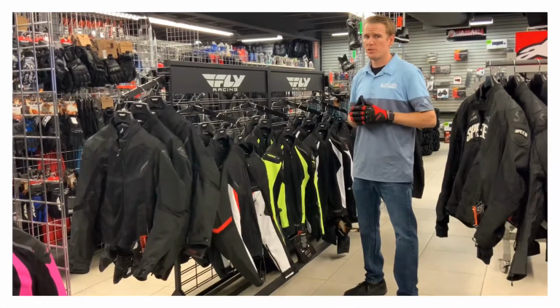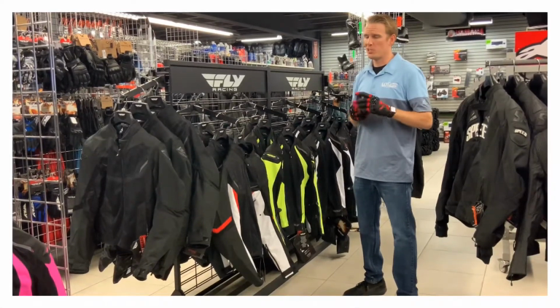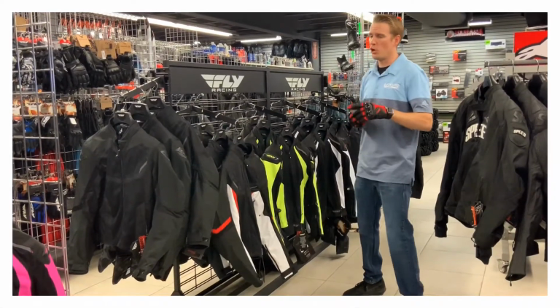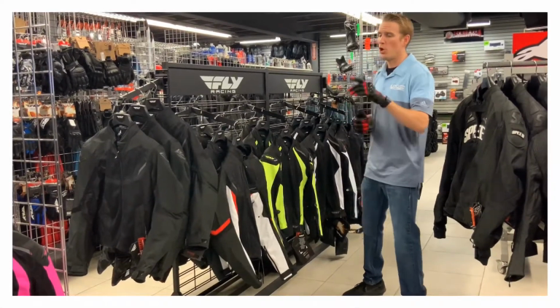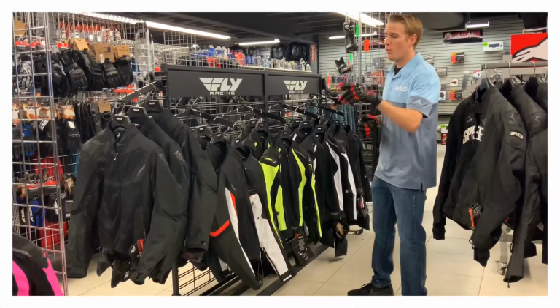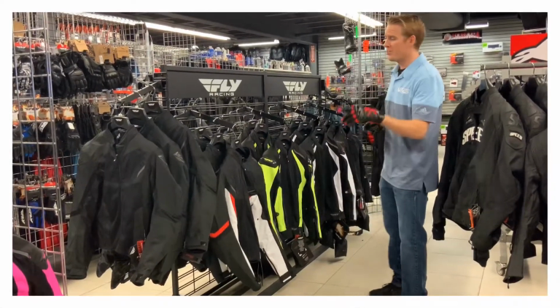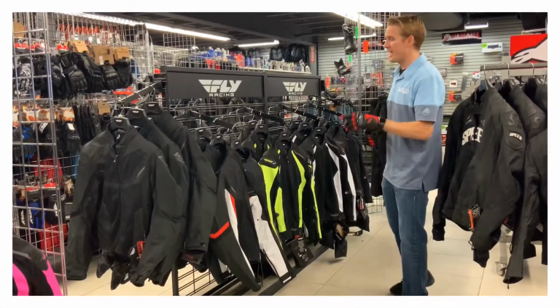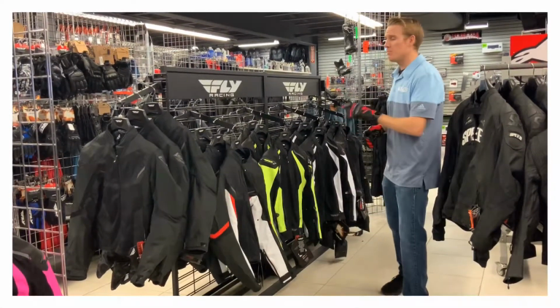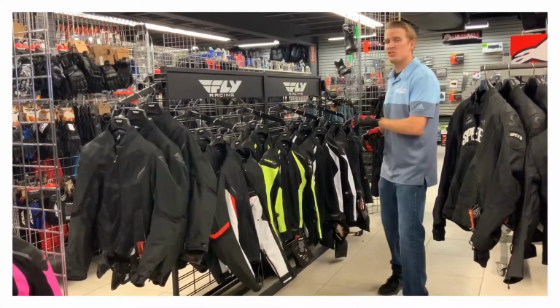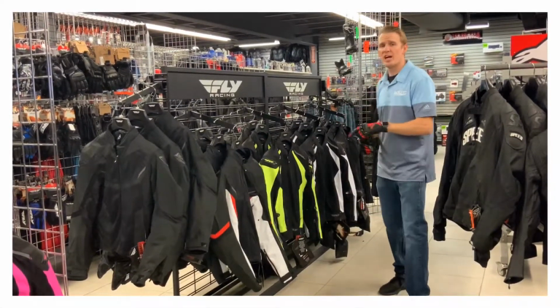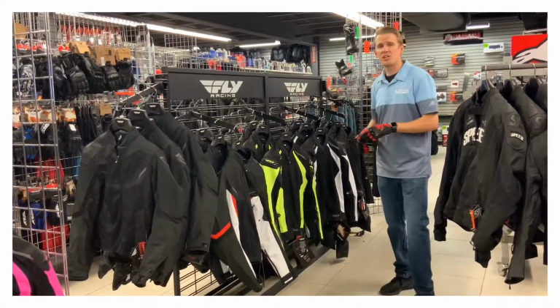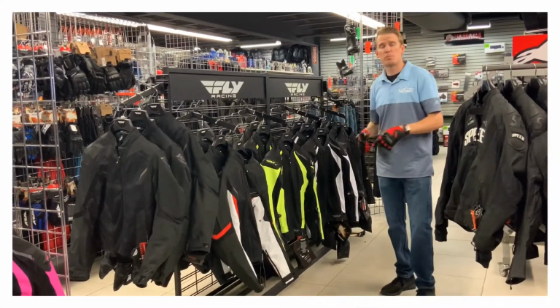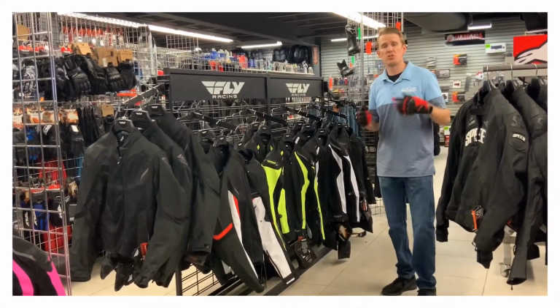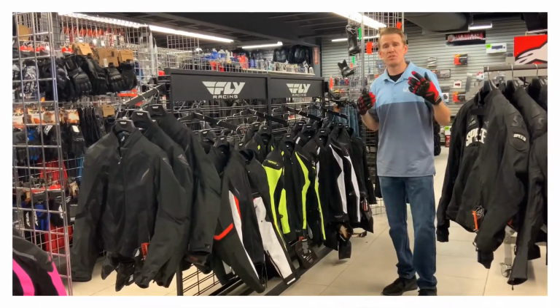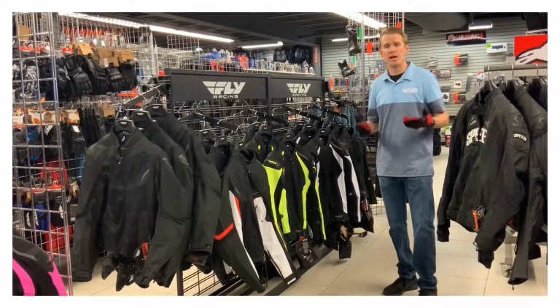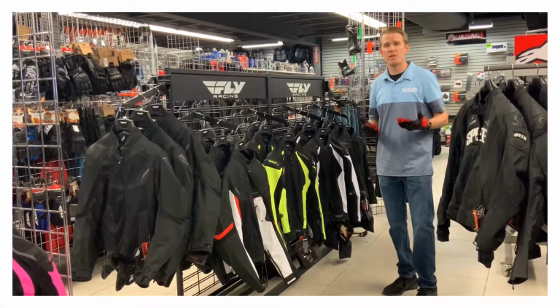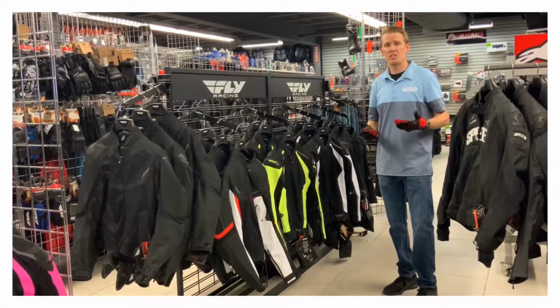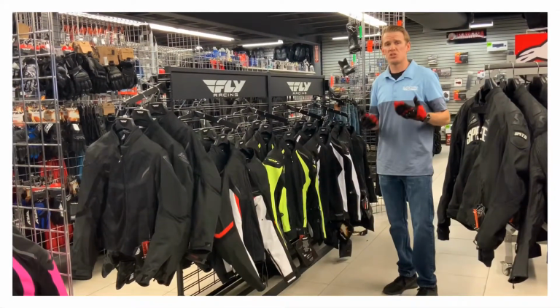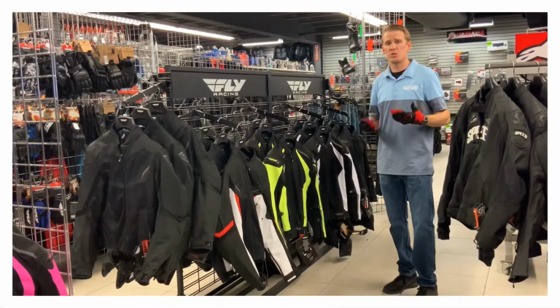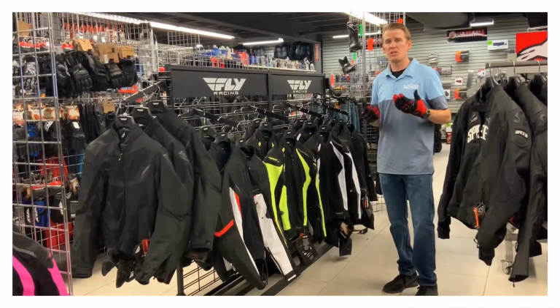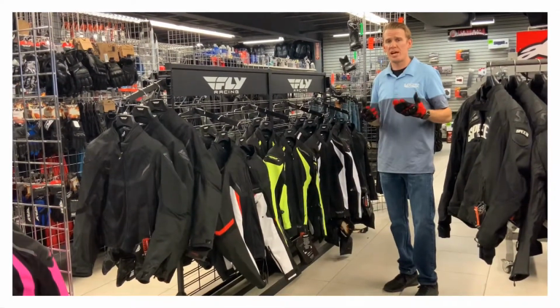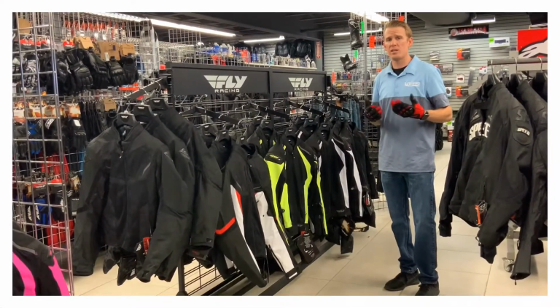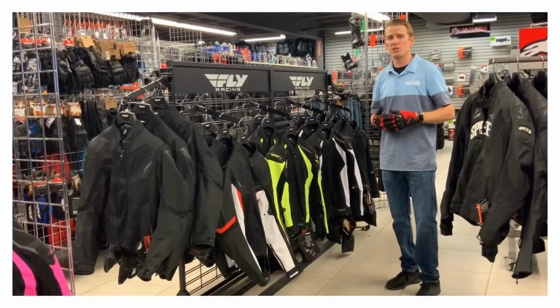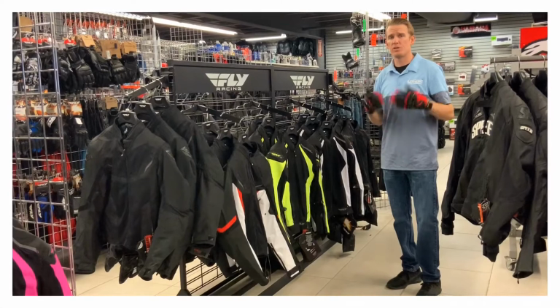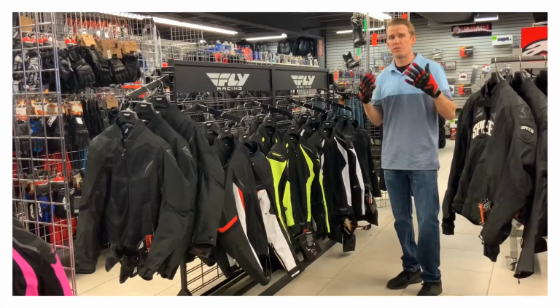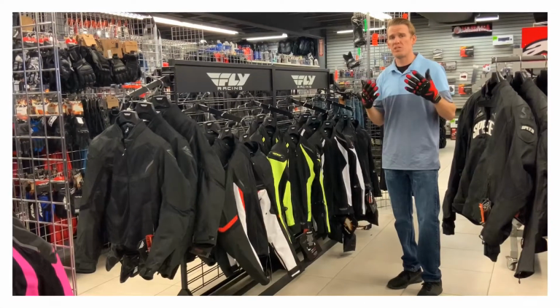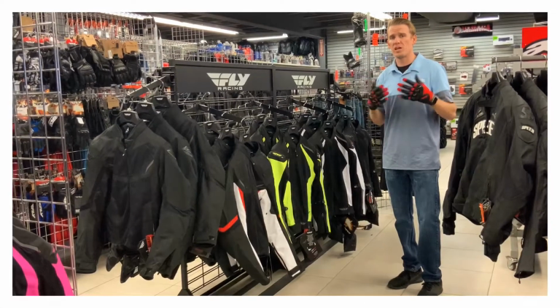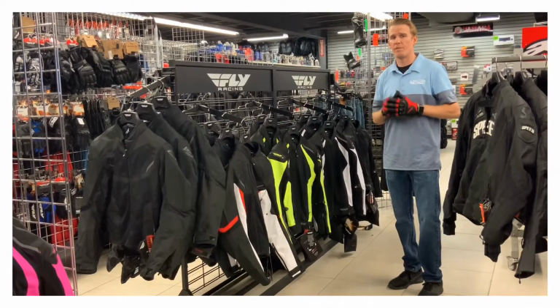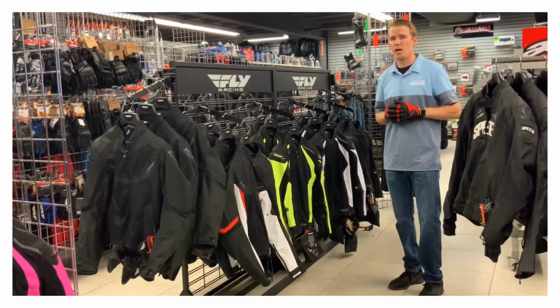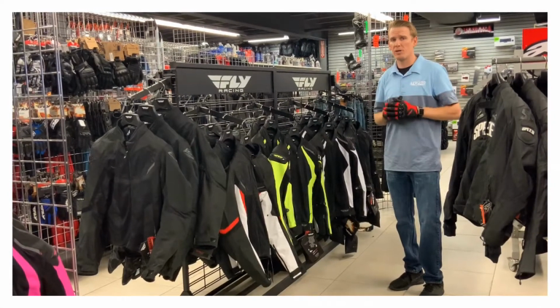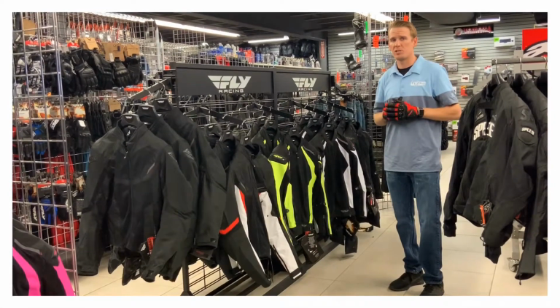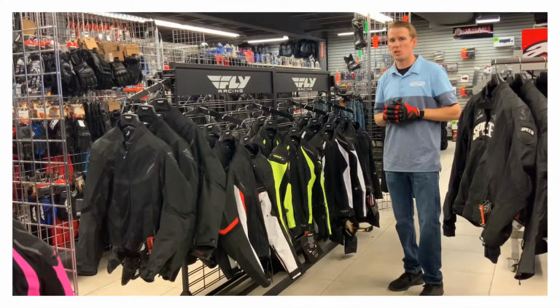That's not all. For women's and men's jackets — you purchase a Fly Racing Street jacket, you get a free set of Fly Racing gloves.